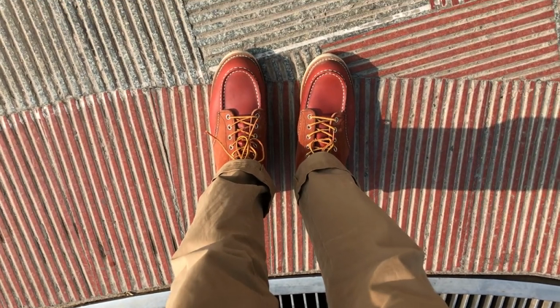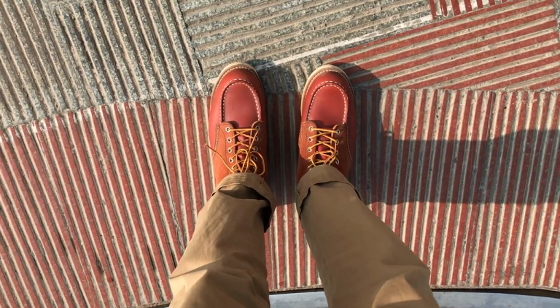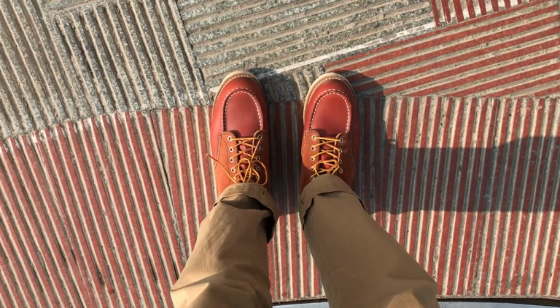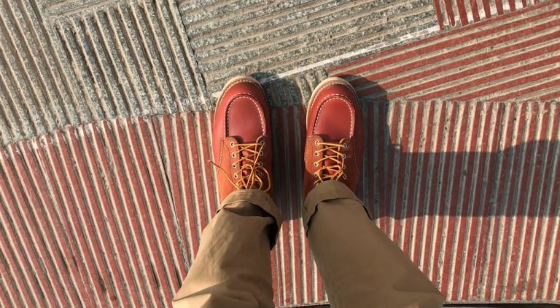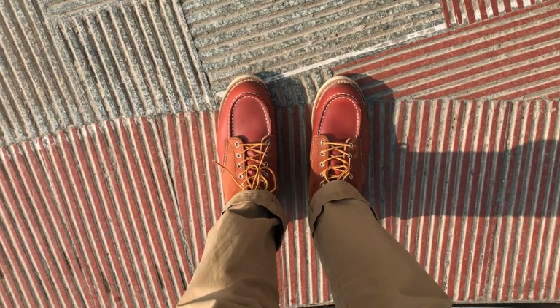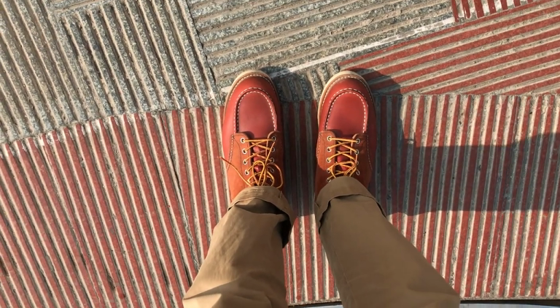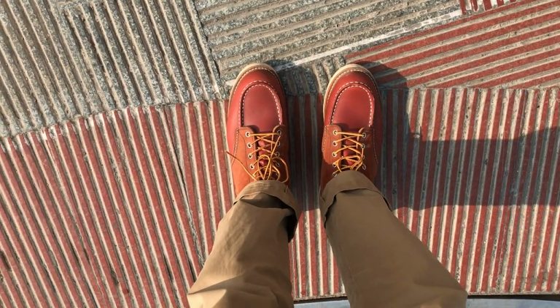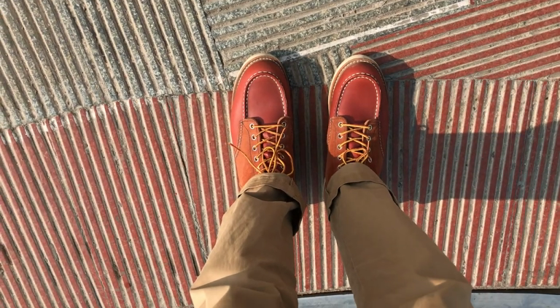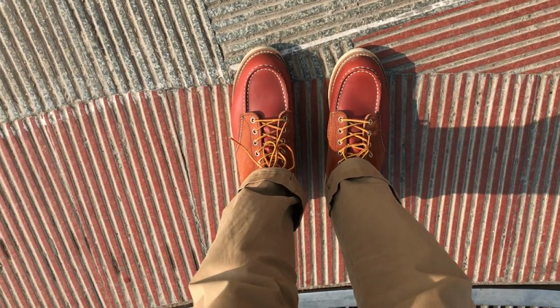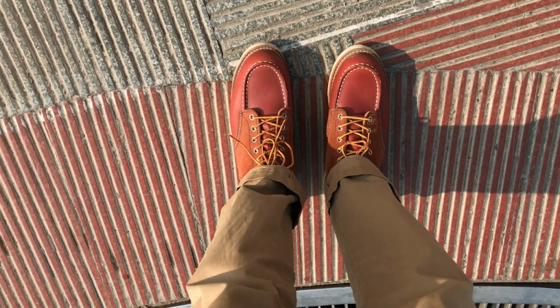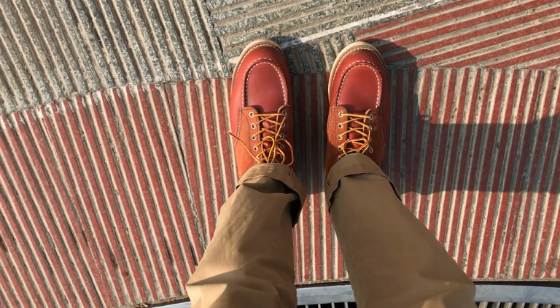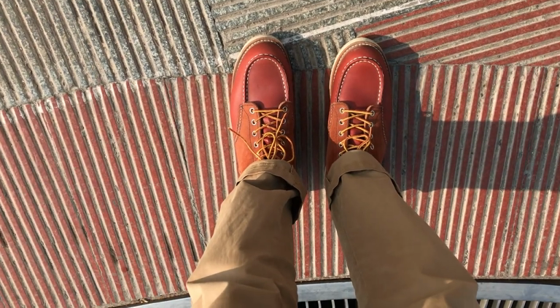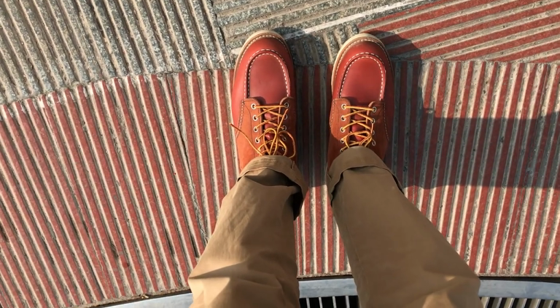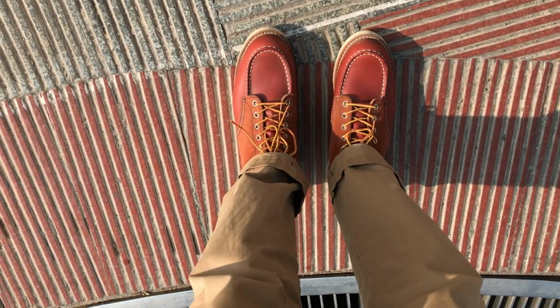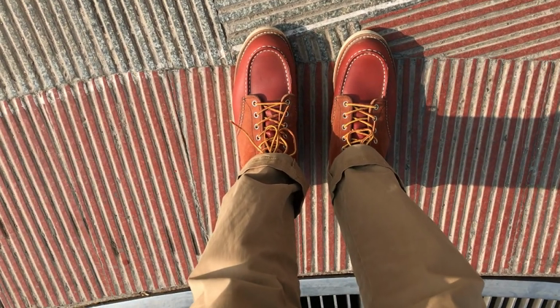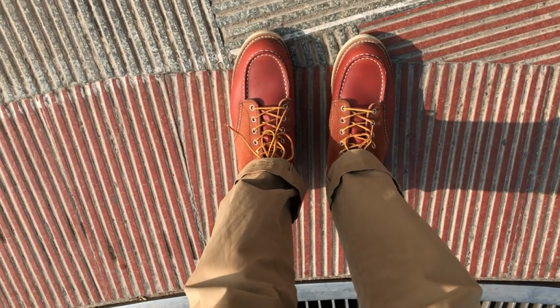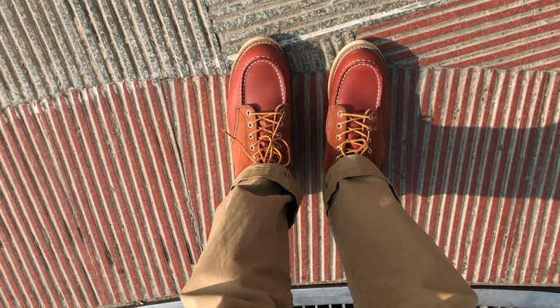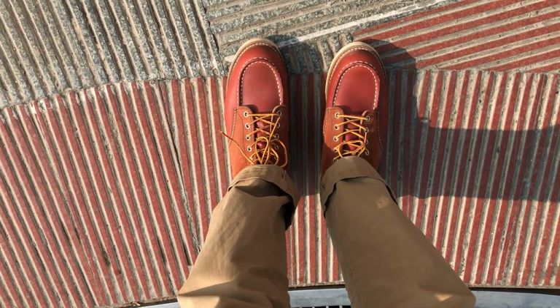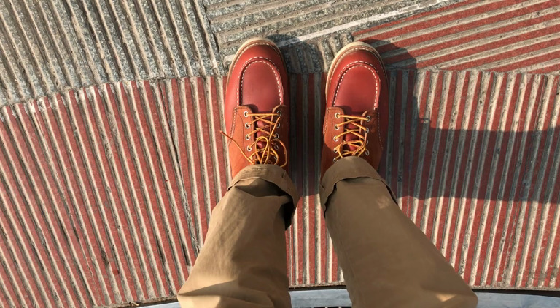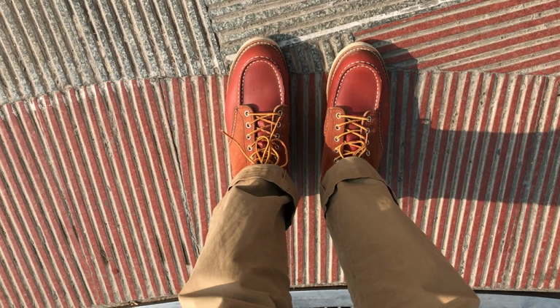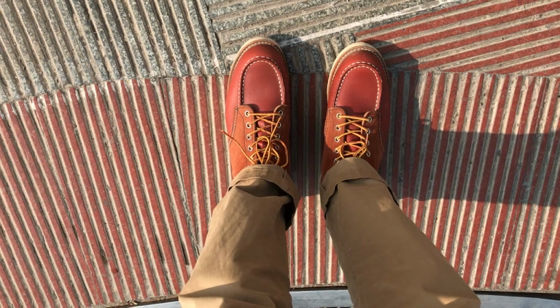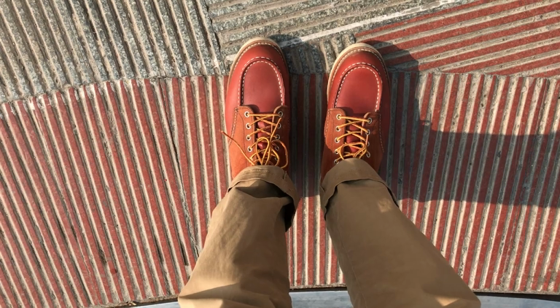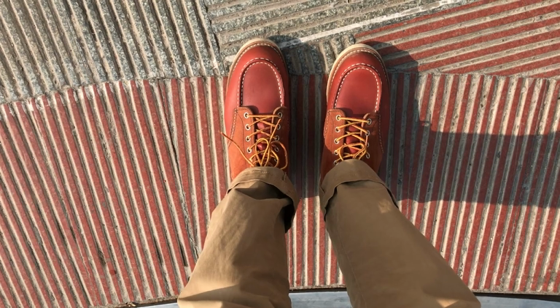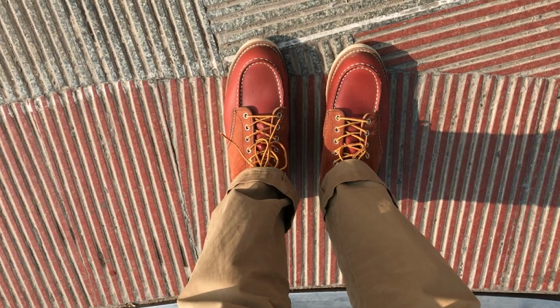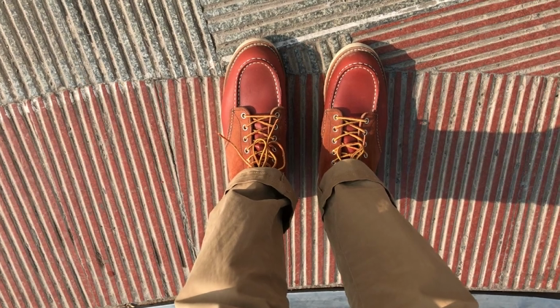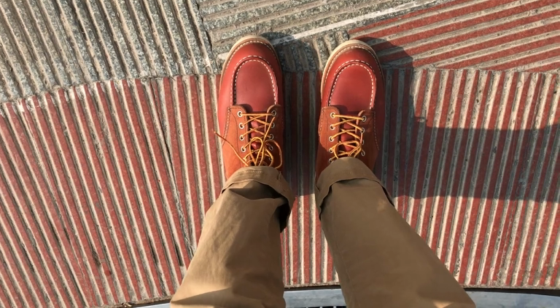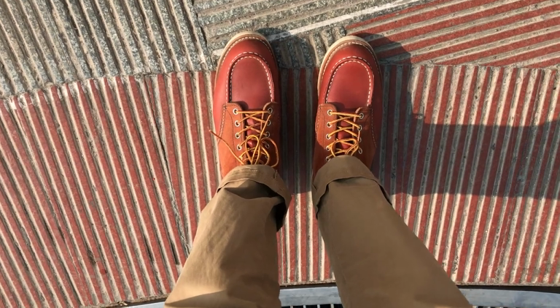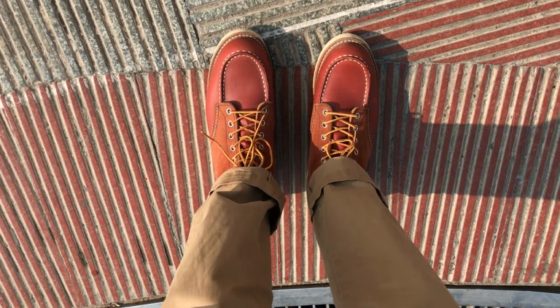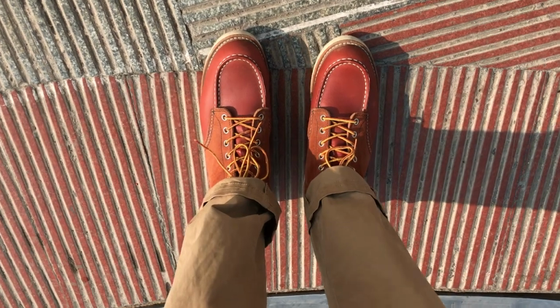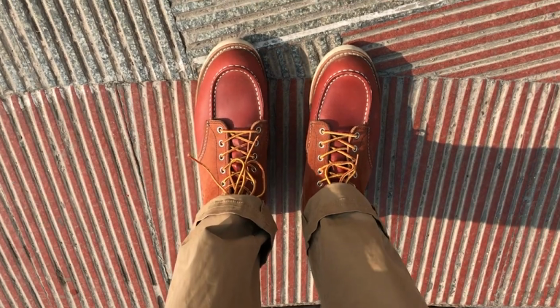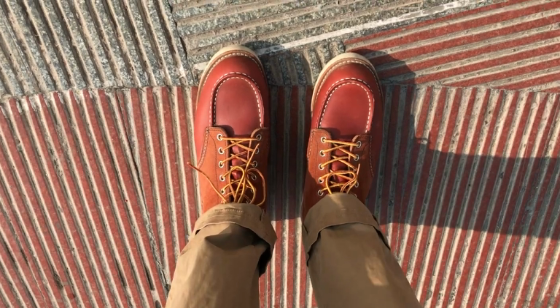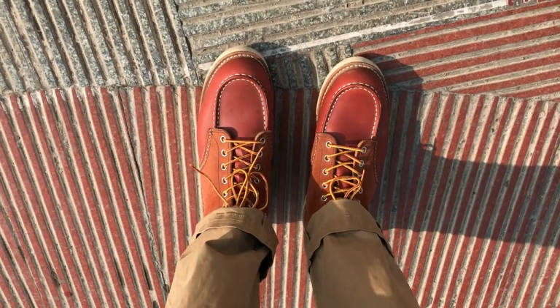Hello everyone, I just want to do a quick look at how my Red Wing Classic Mok 8819 looks on feet.